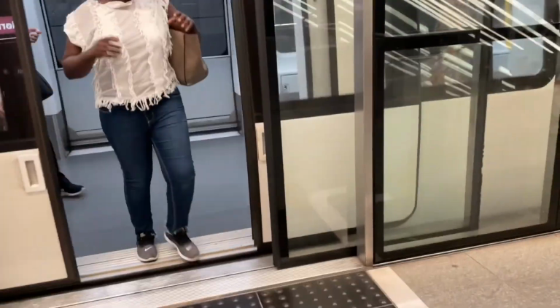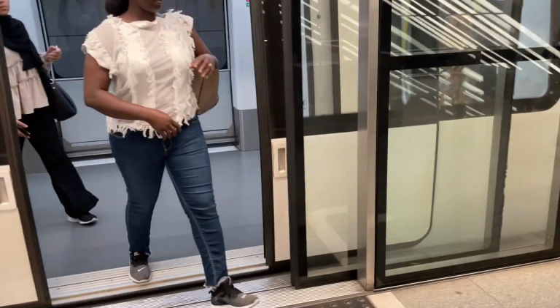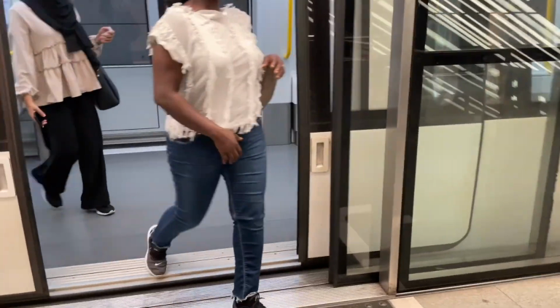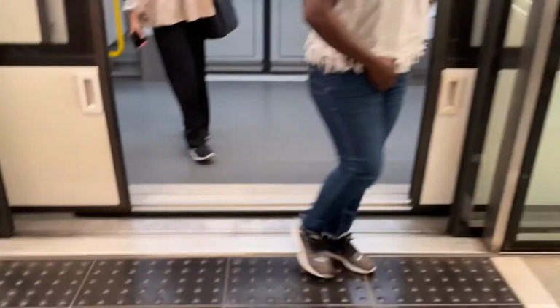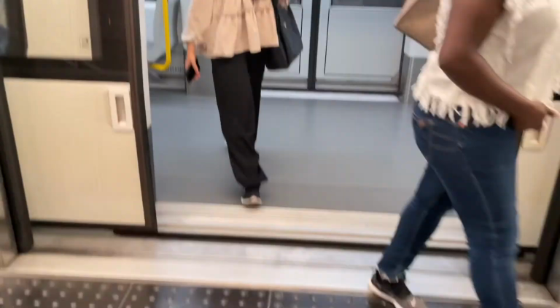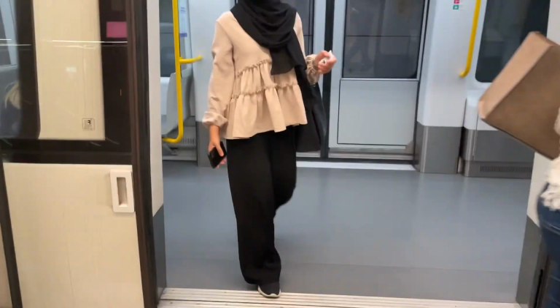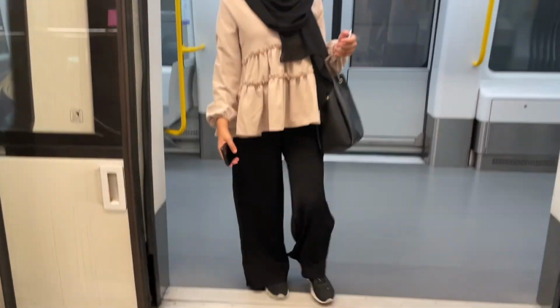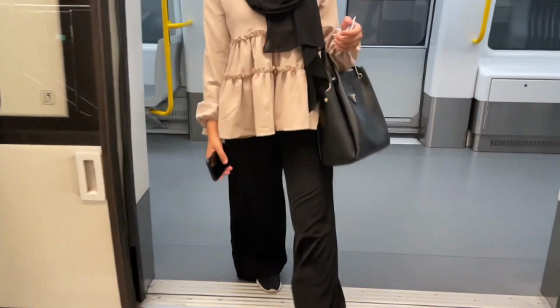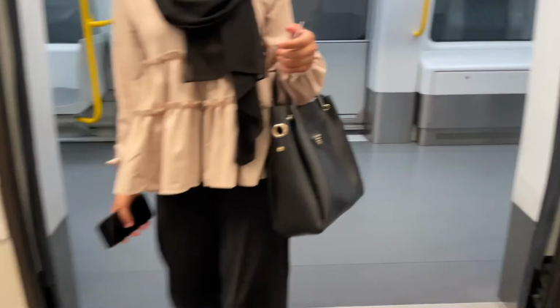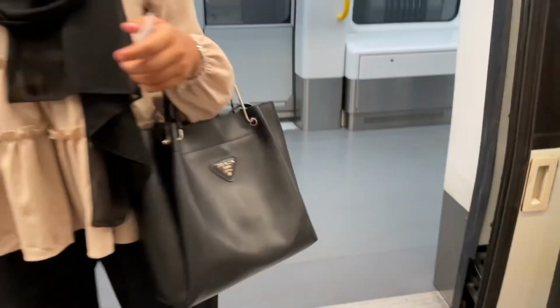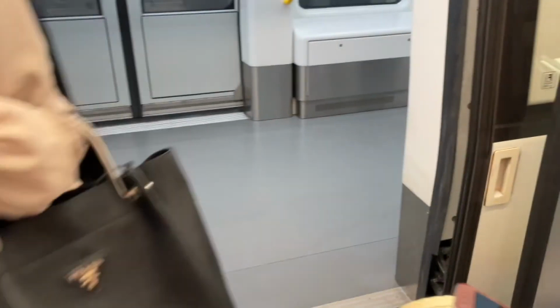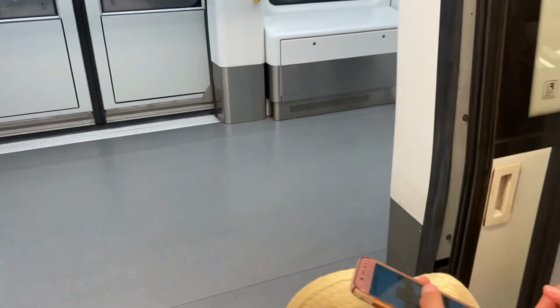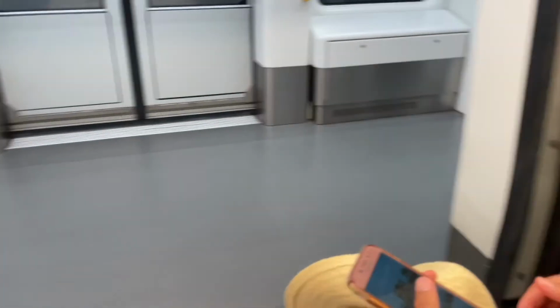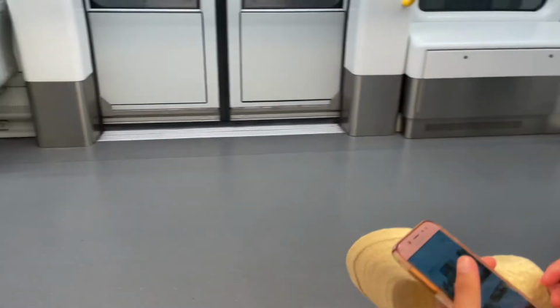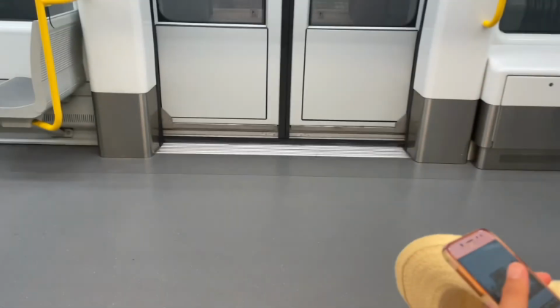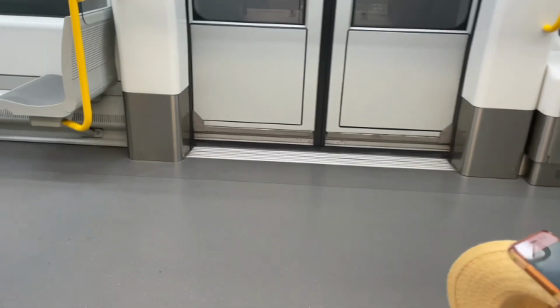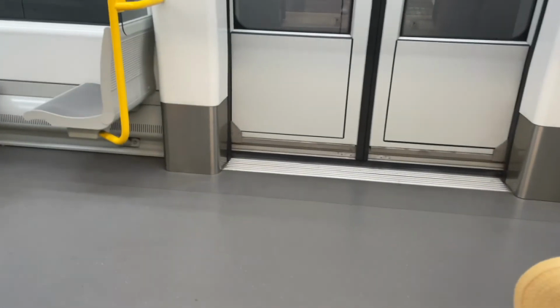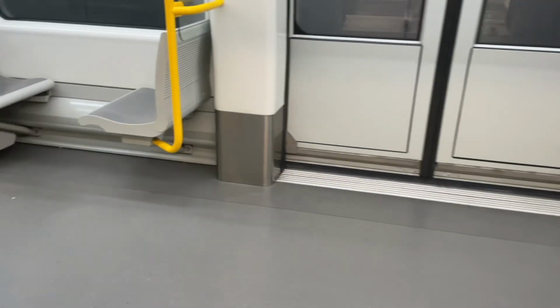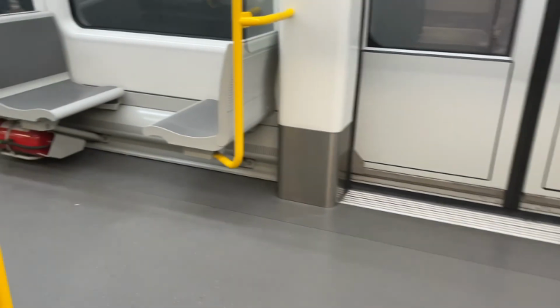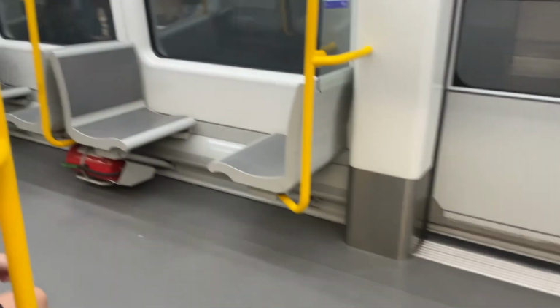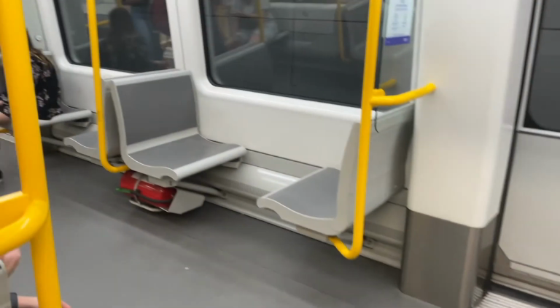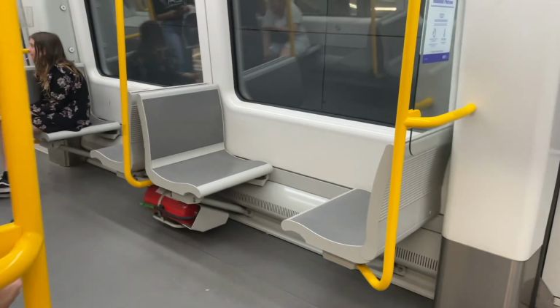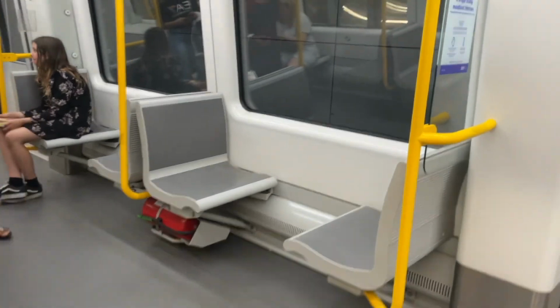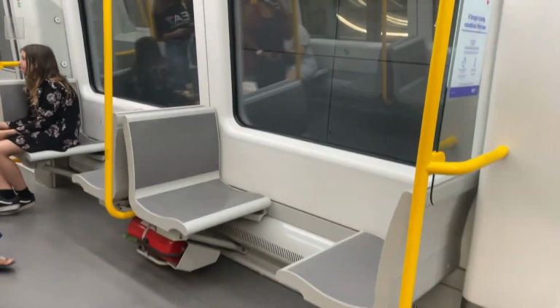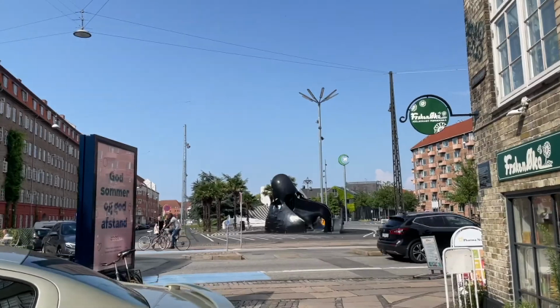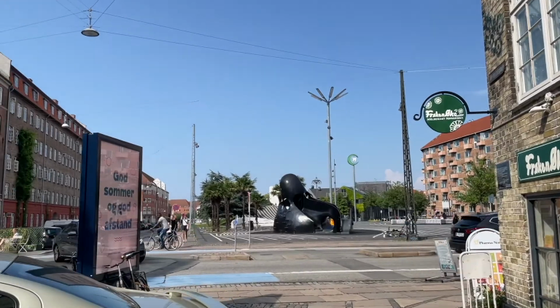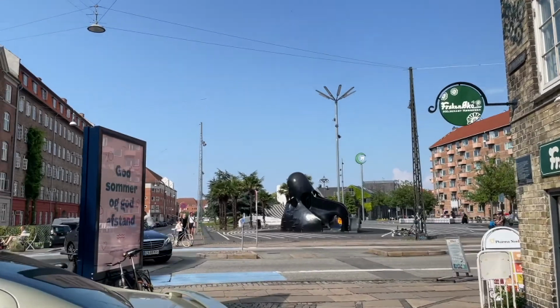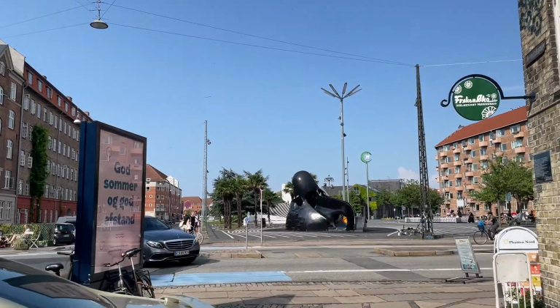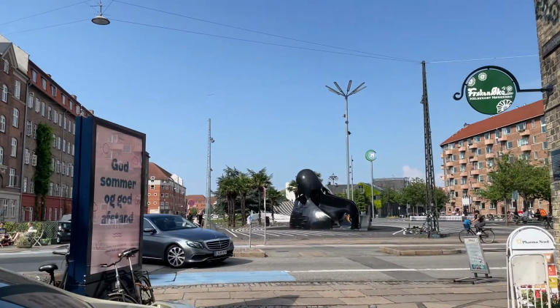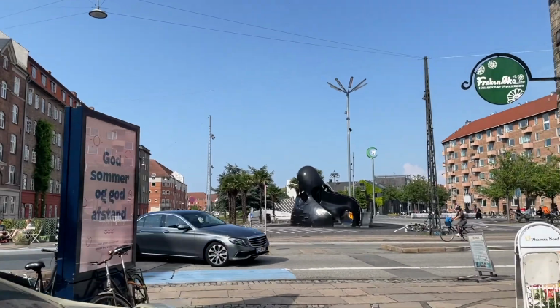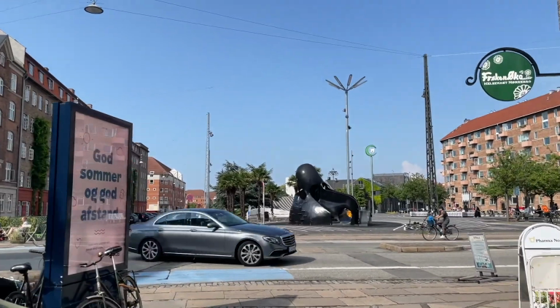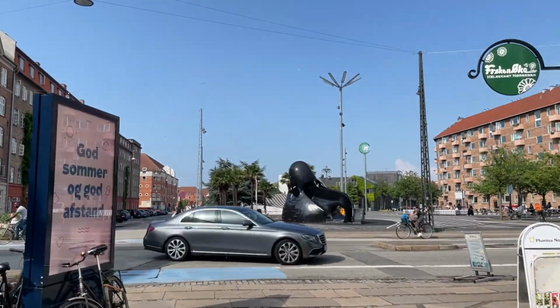Ito na yung jet station. Dibo na — ayun na yung skate park.